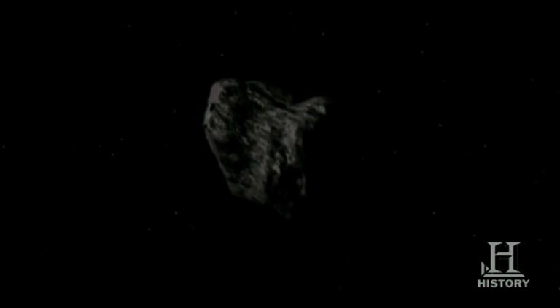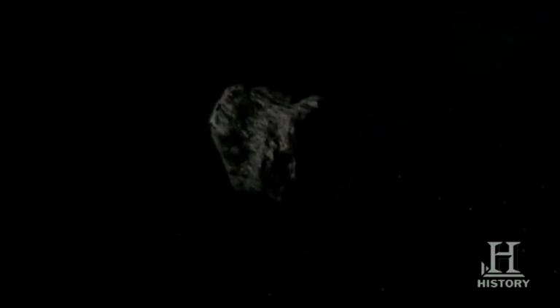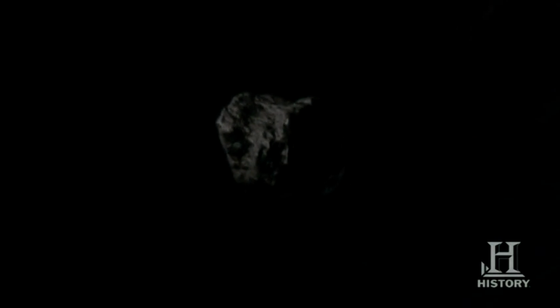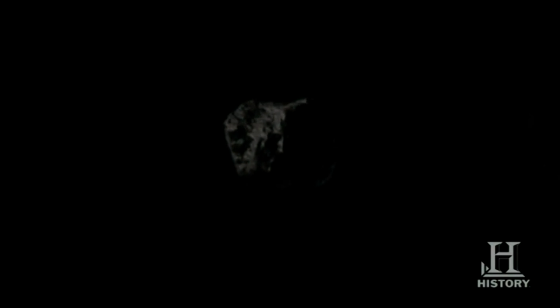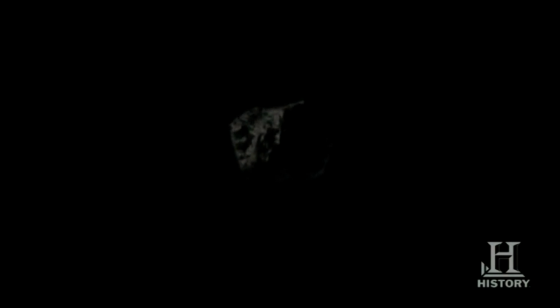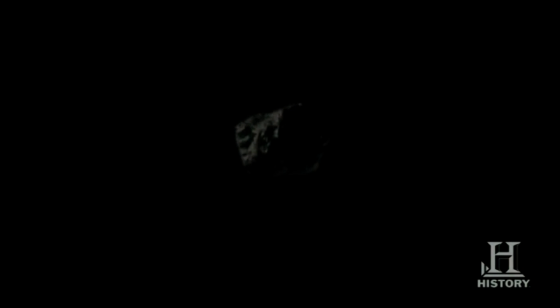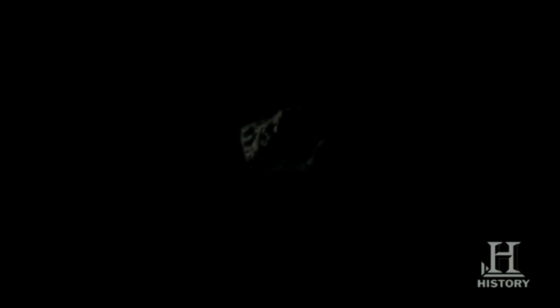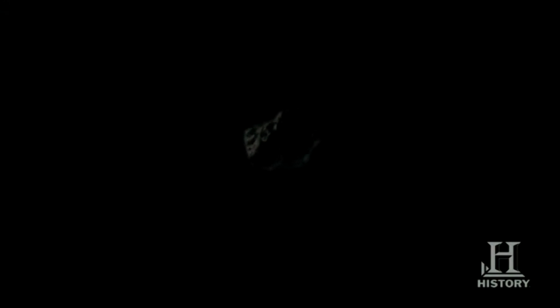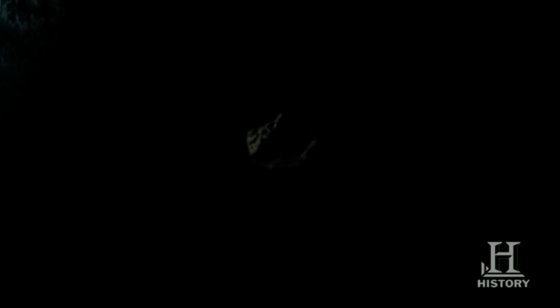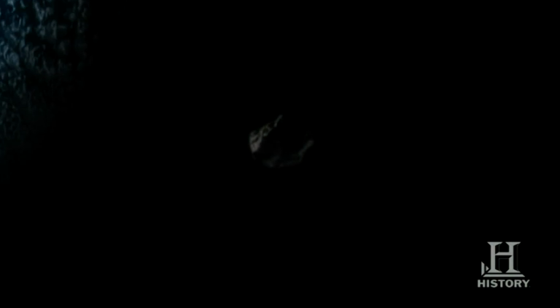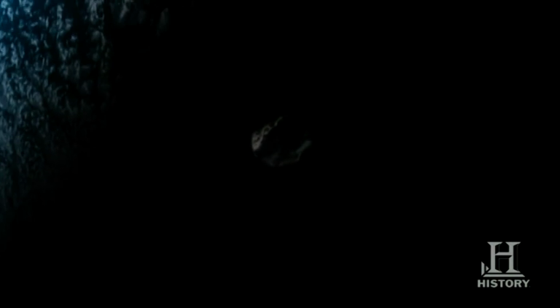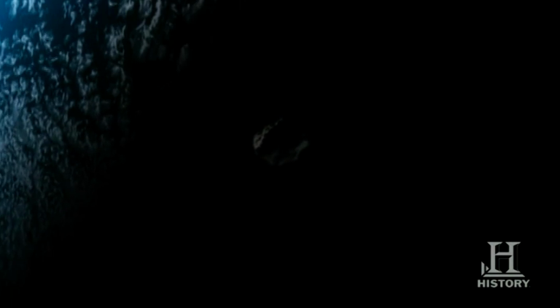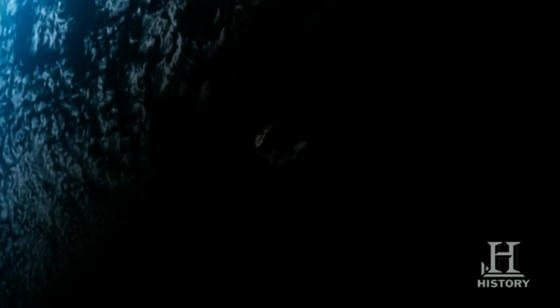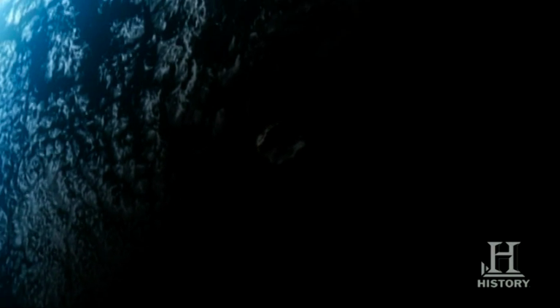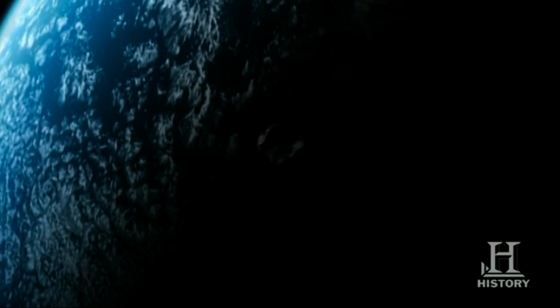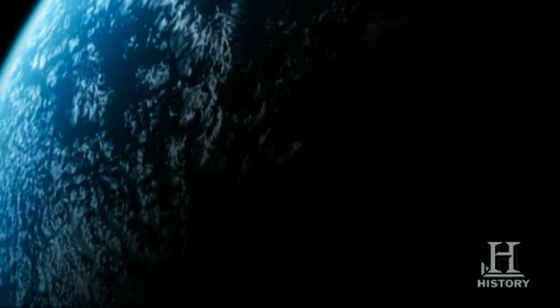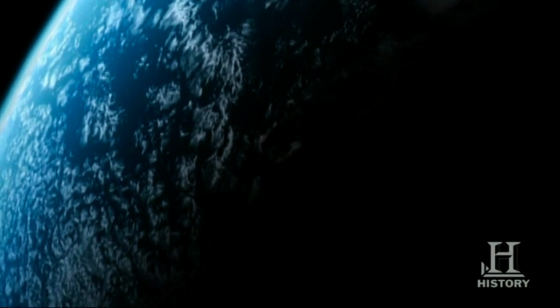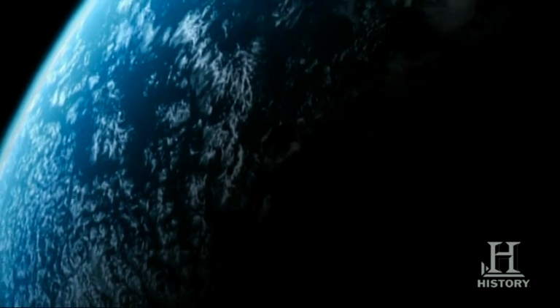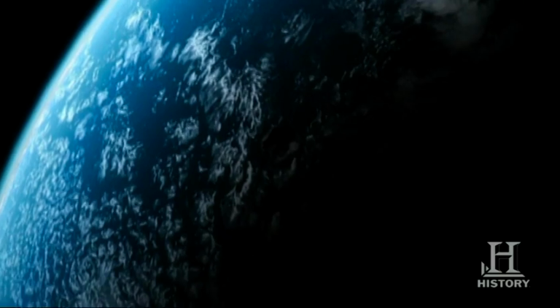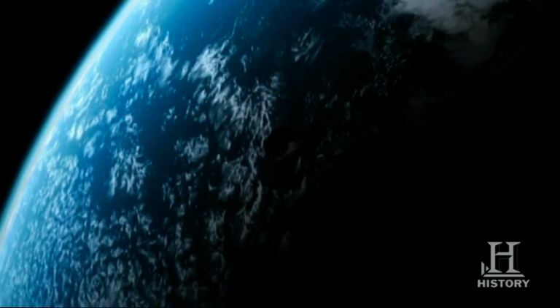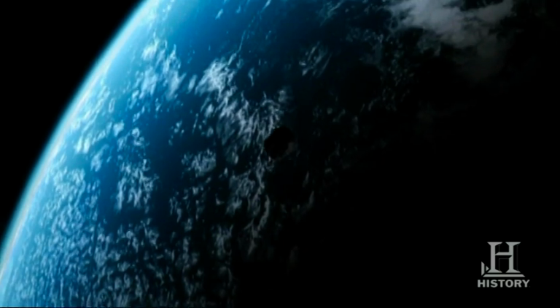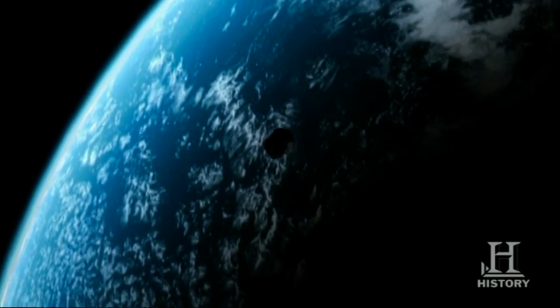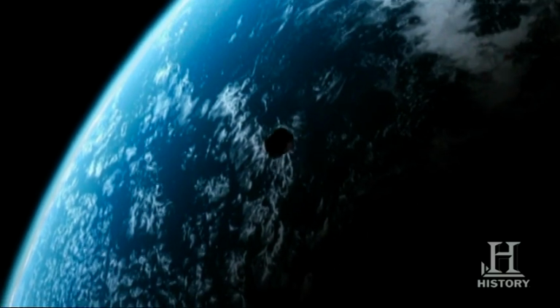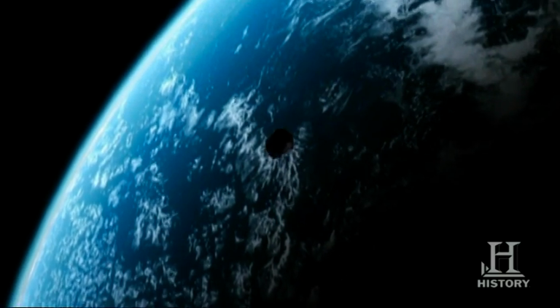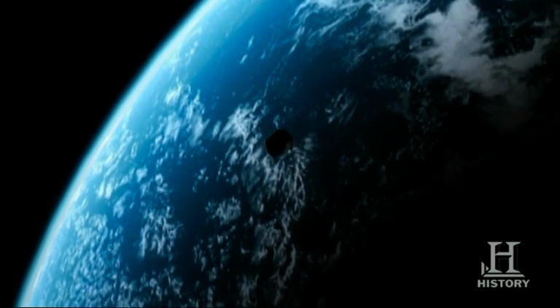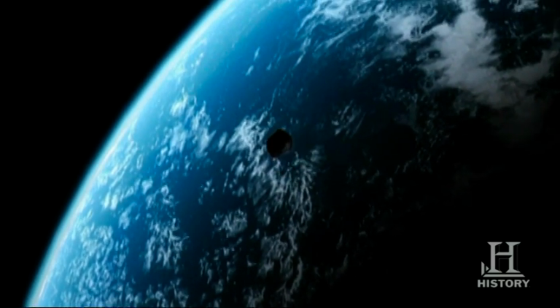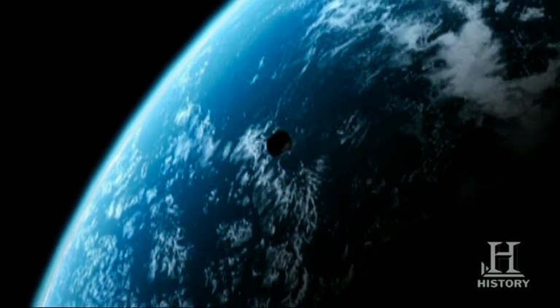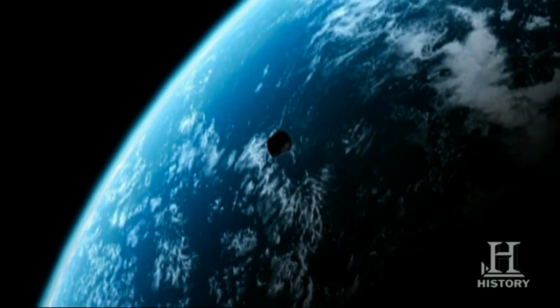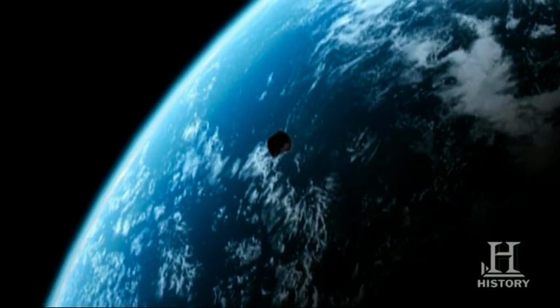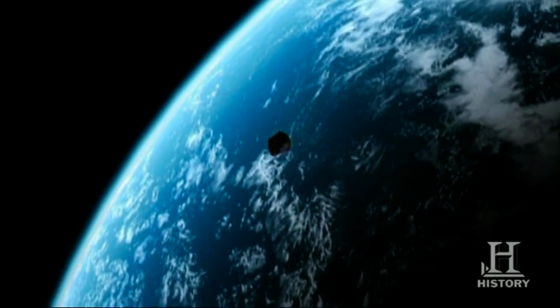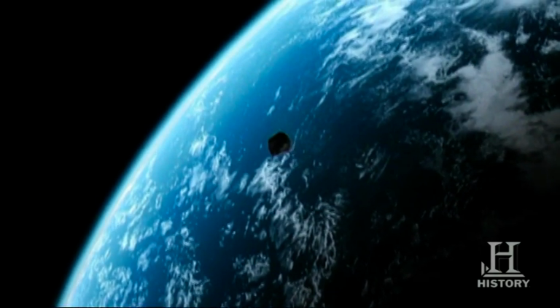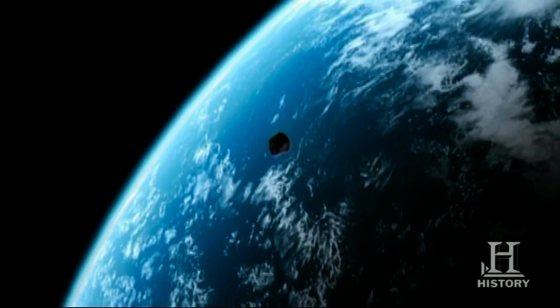Every now and then, one of these rocks breaks free and tumbles through space at 25,000 miles an hour.